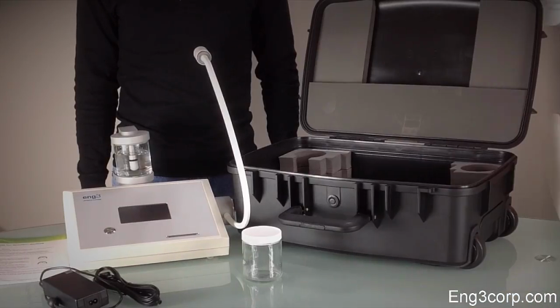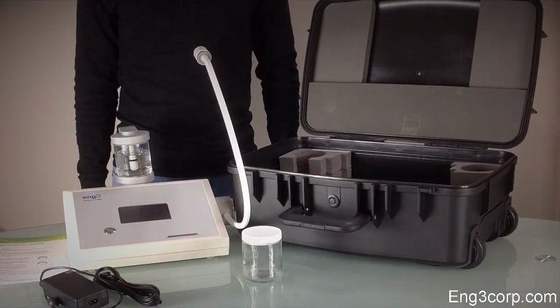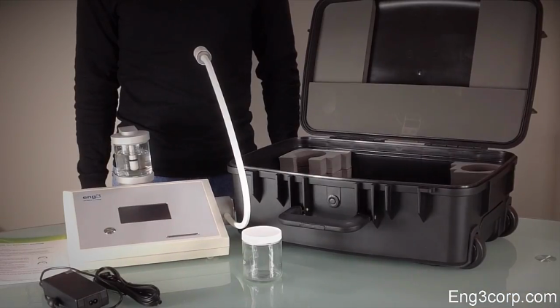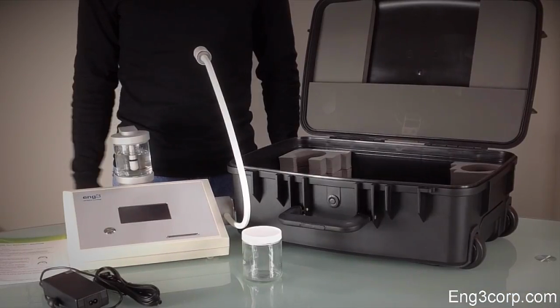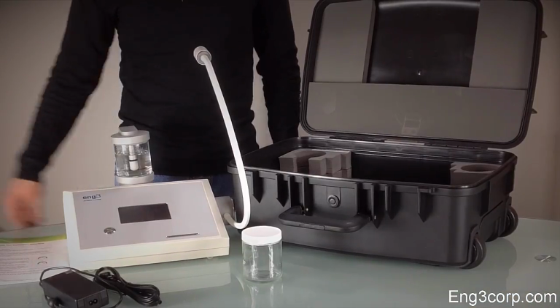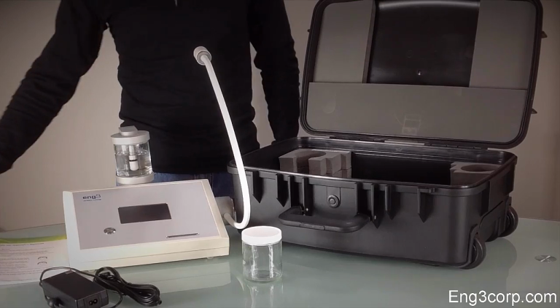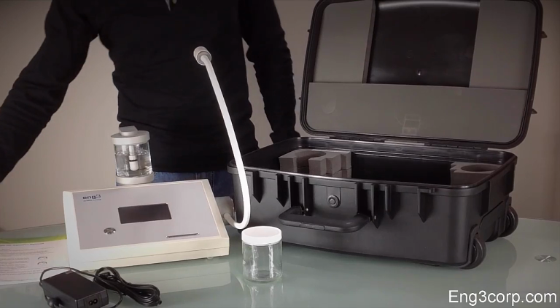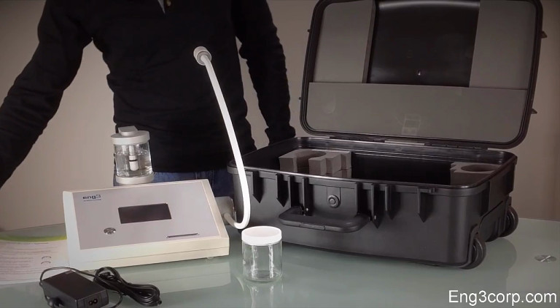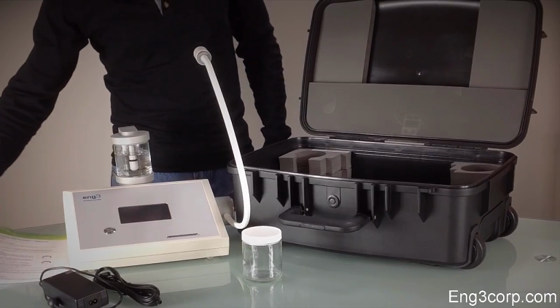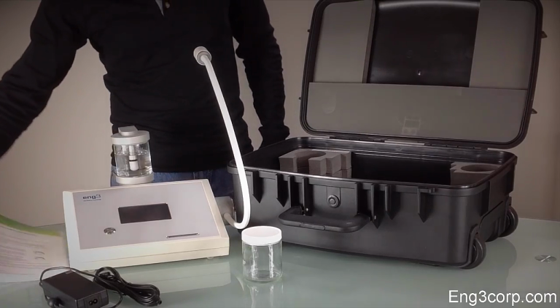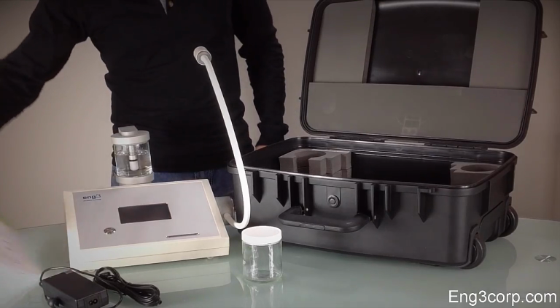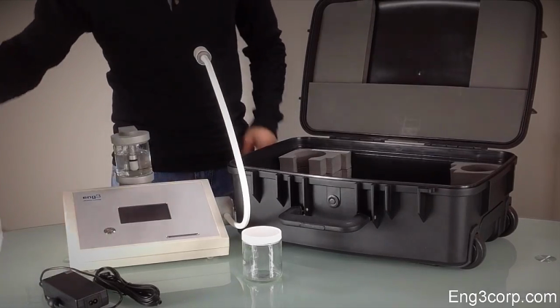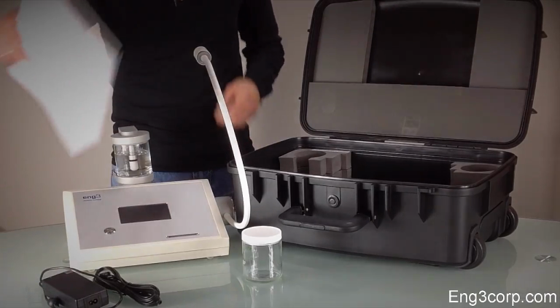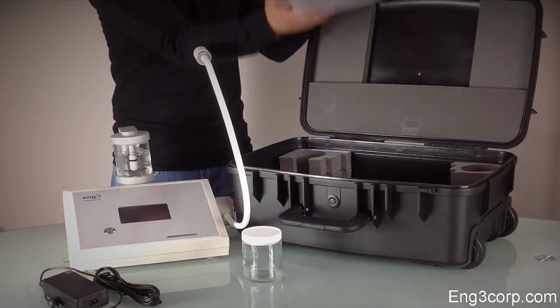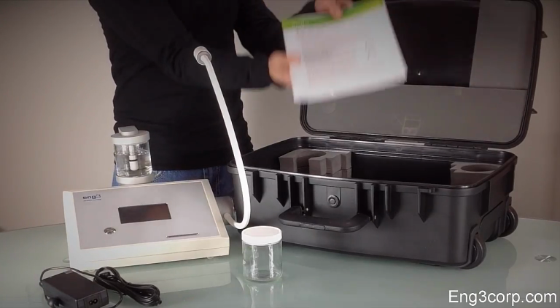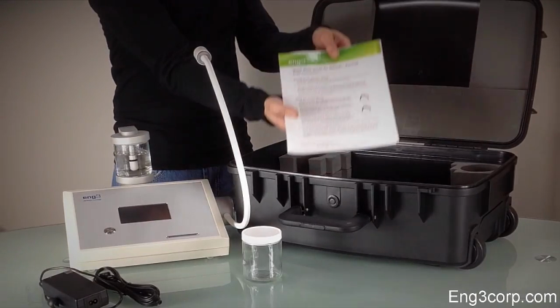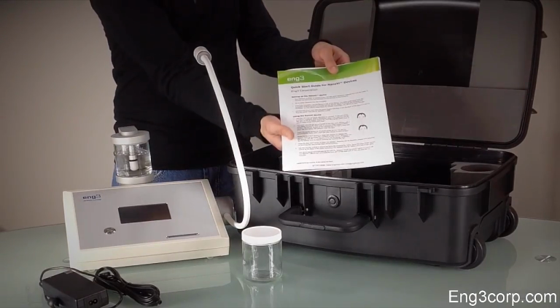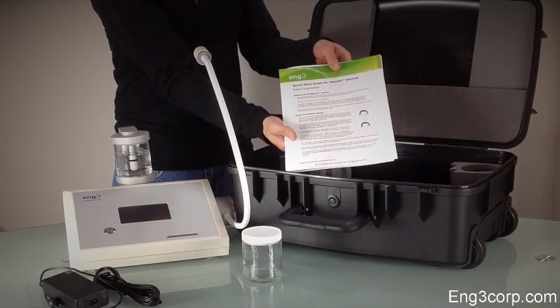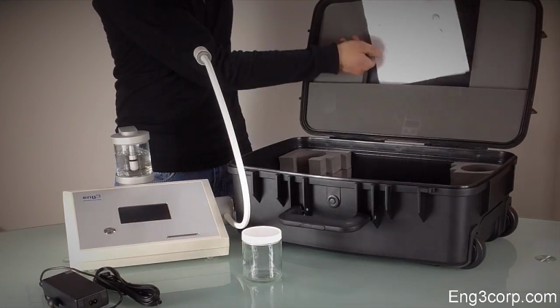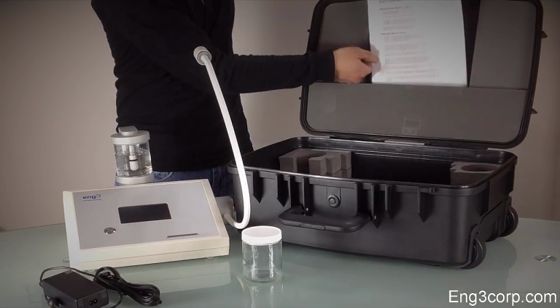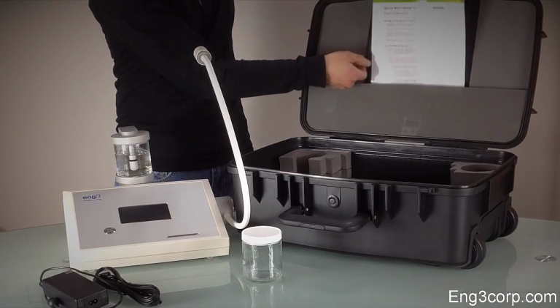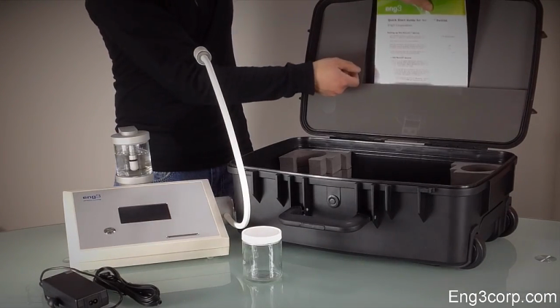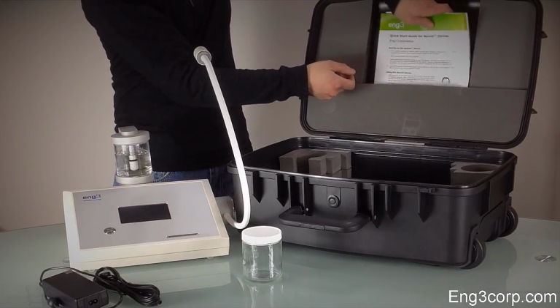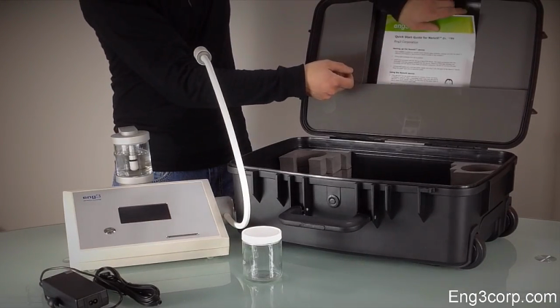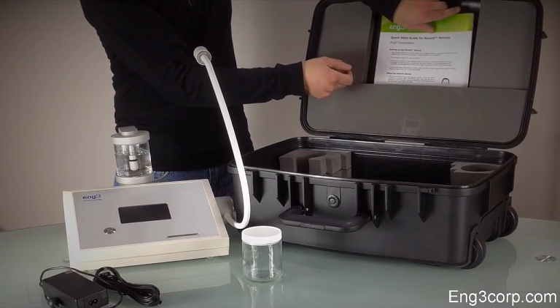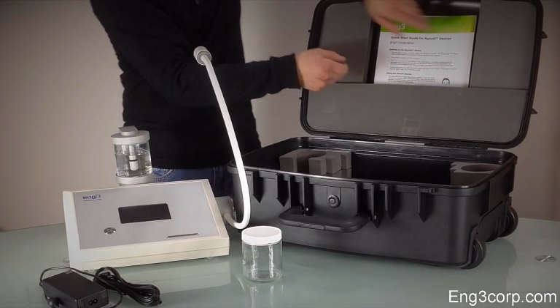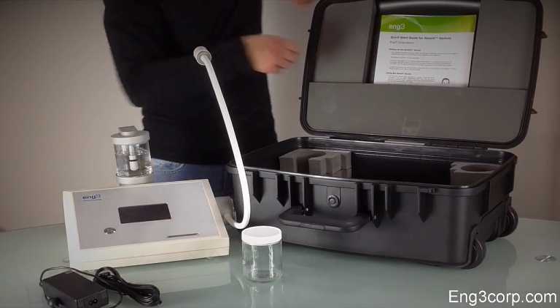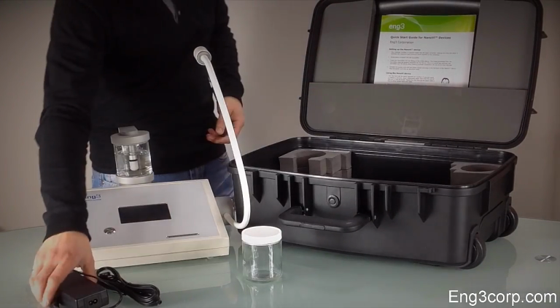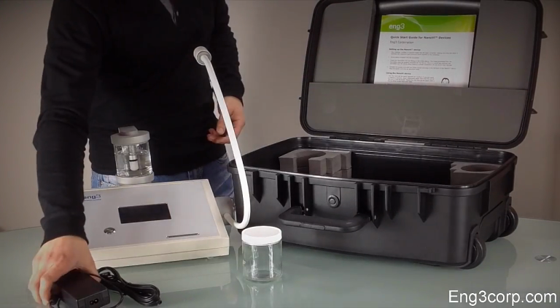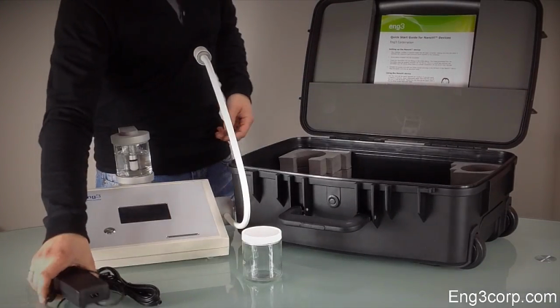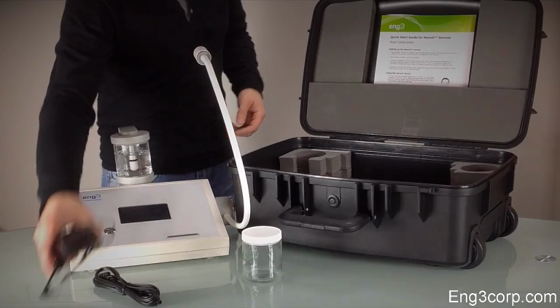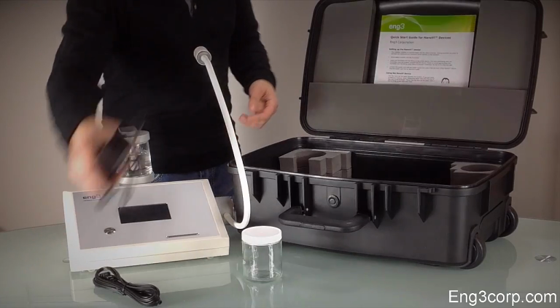A rolling transportation case is available from Ing3. With it, the device can safely be checked as luggage.